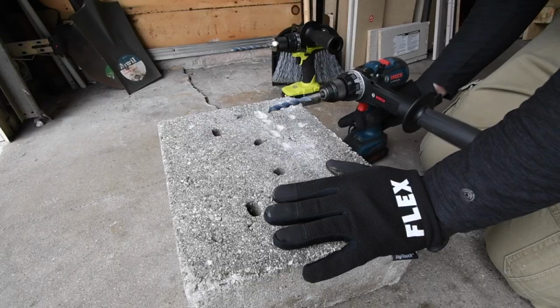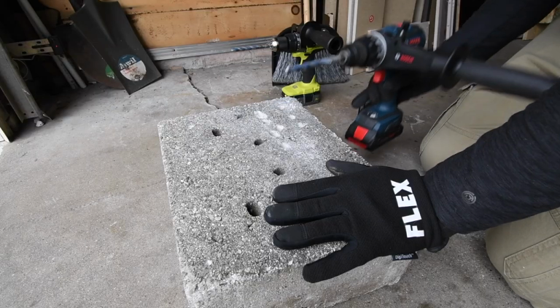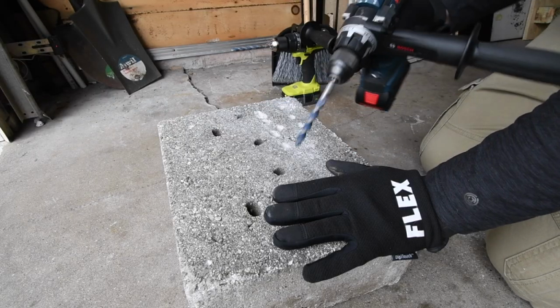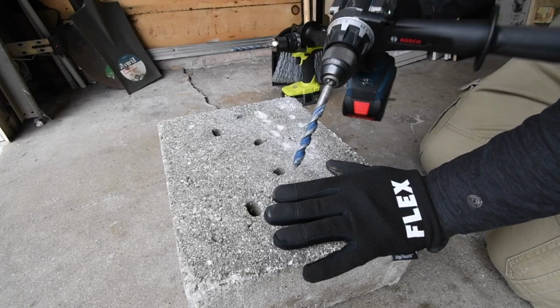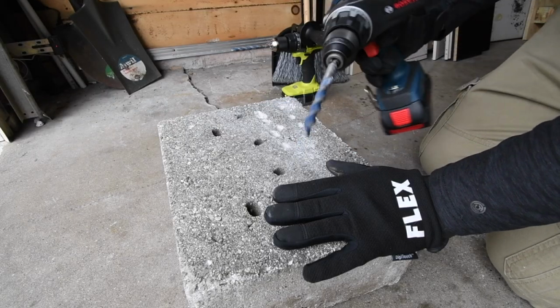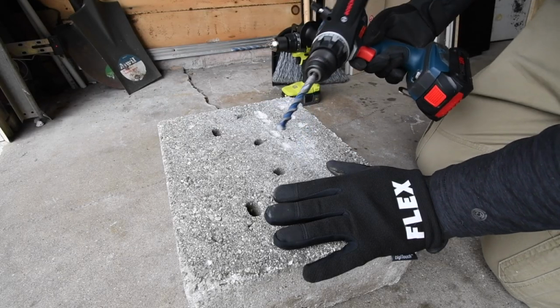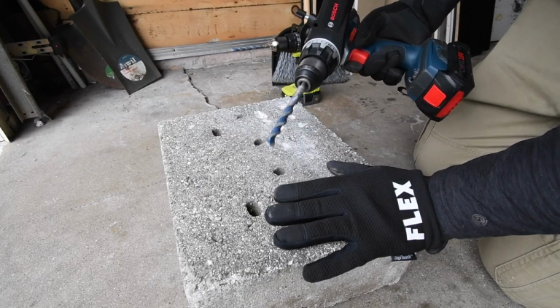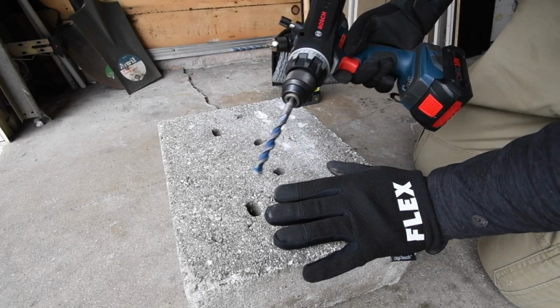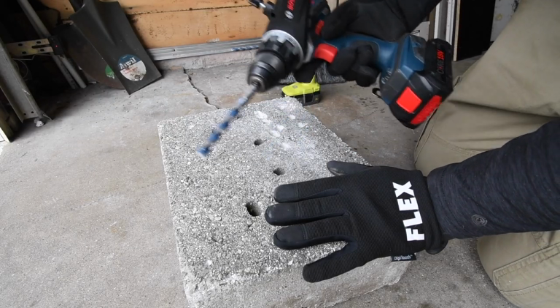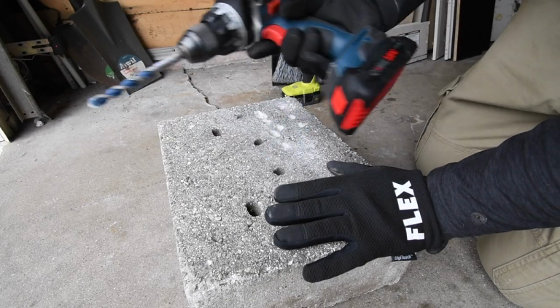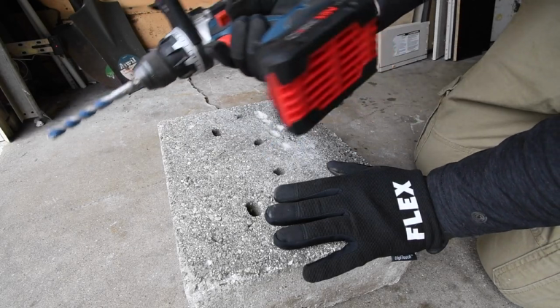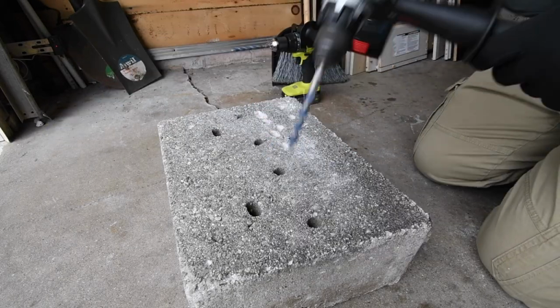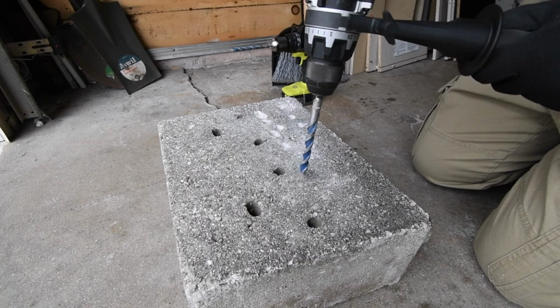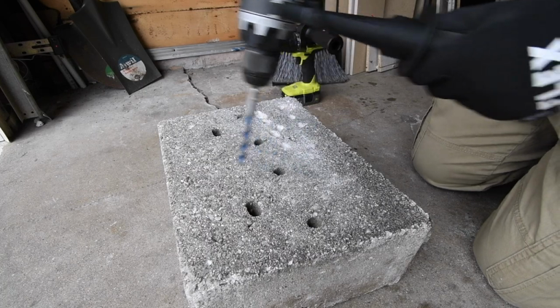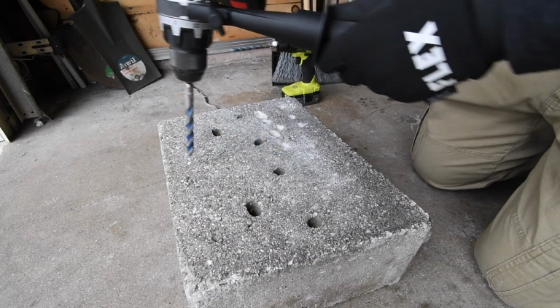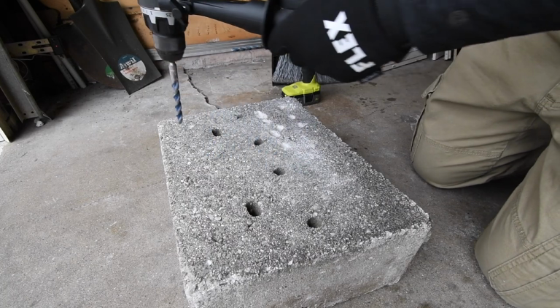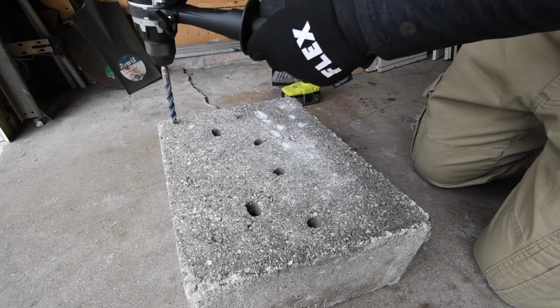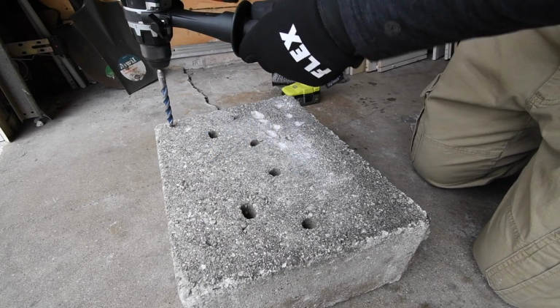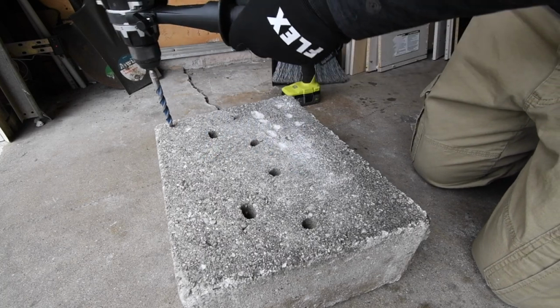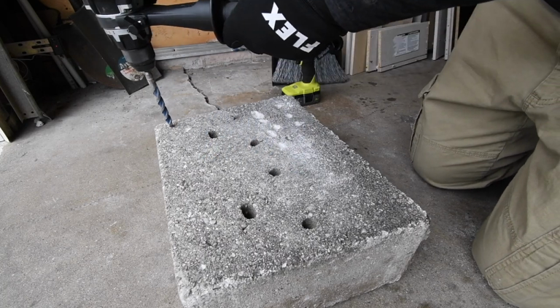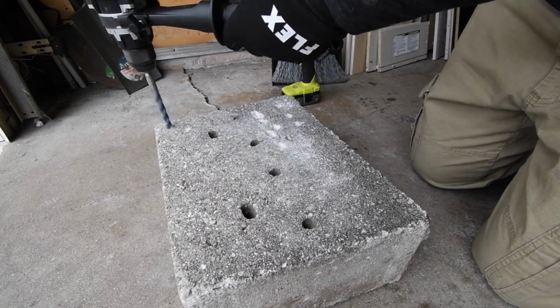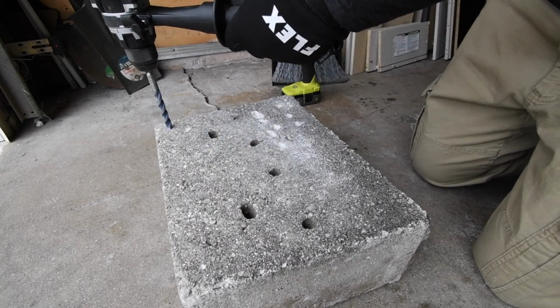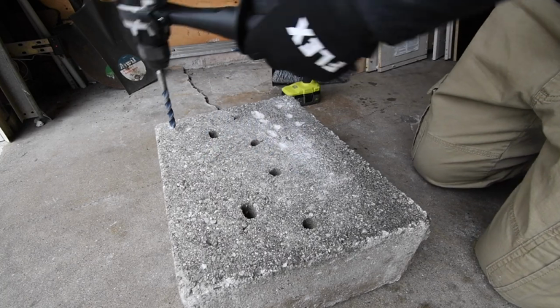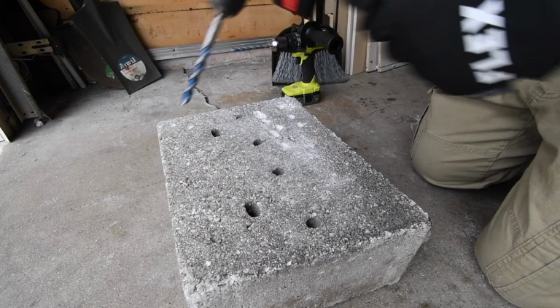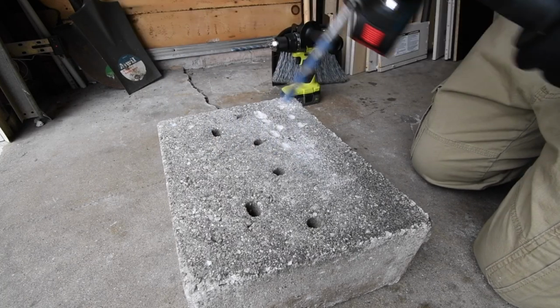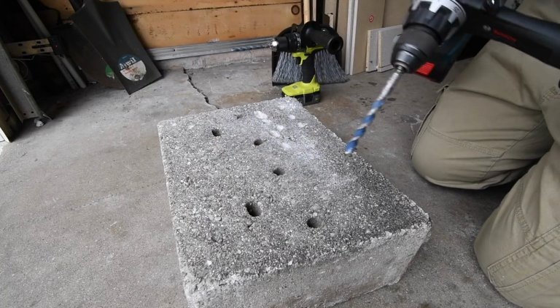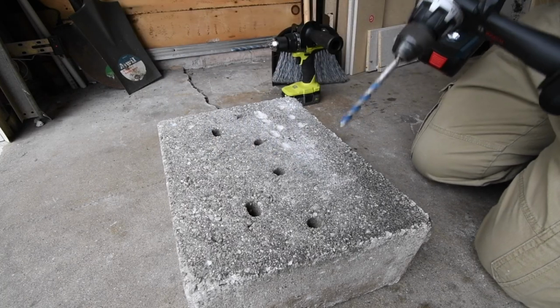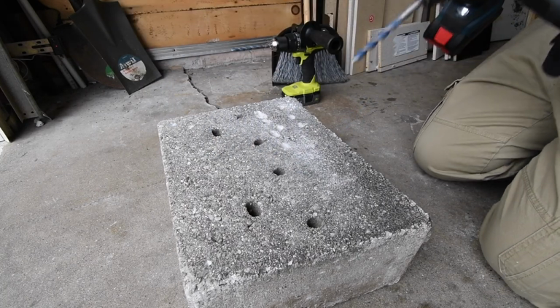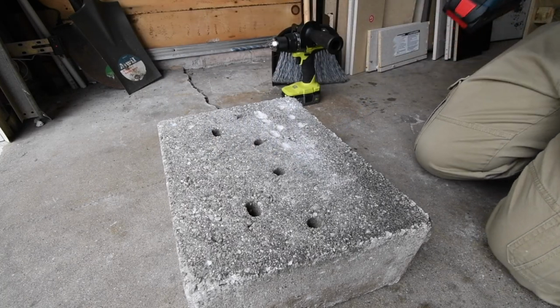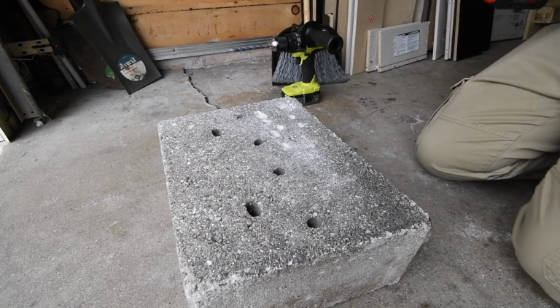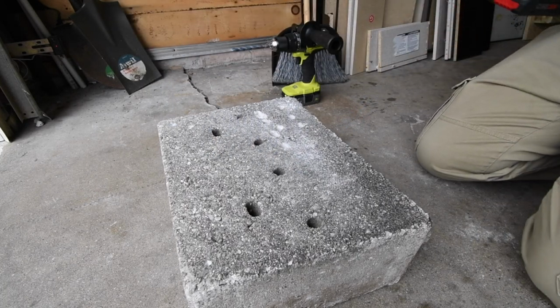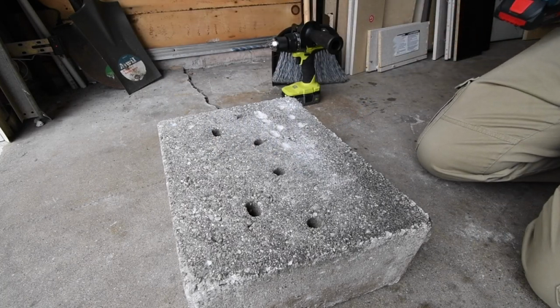For the first test we're going to test out the hammer feature, make sure the hammer feature works. Yes it does — that seems a little loud.